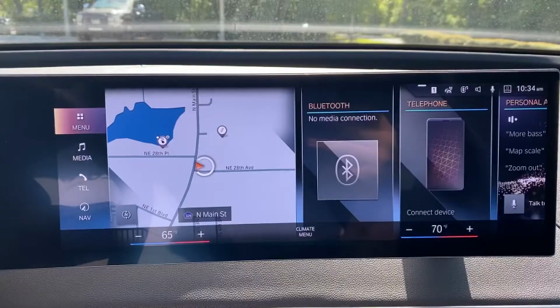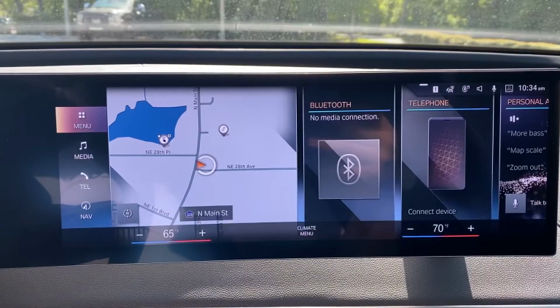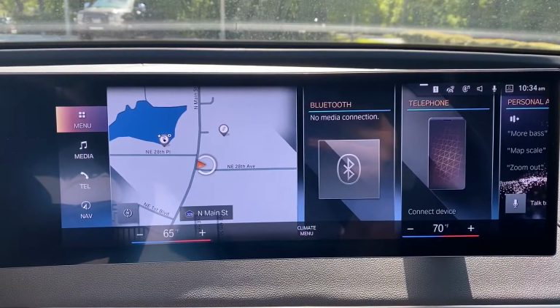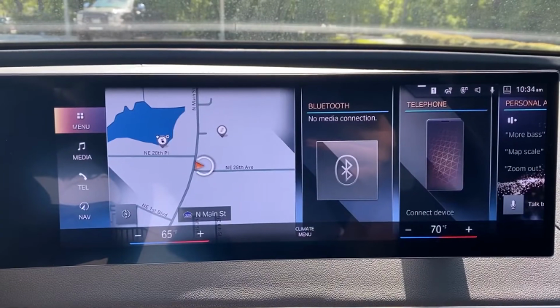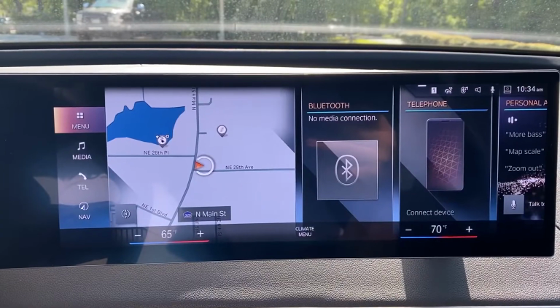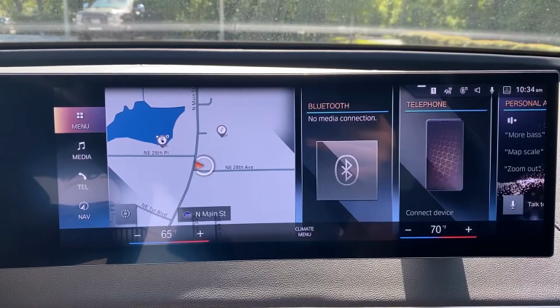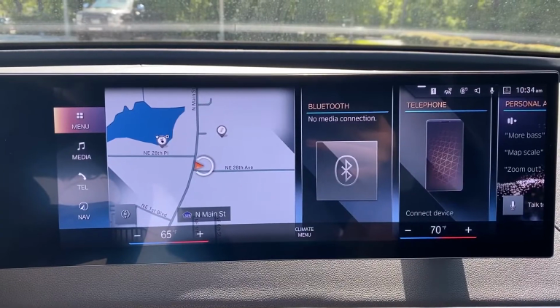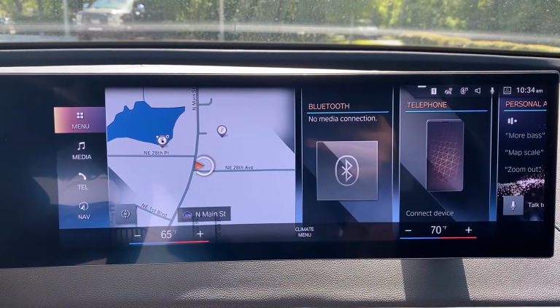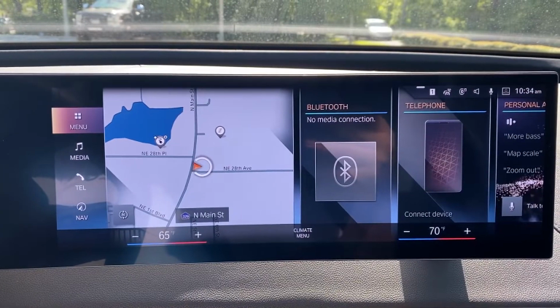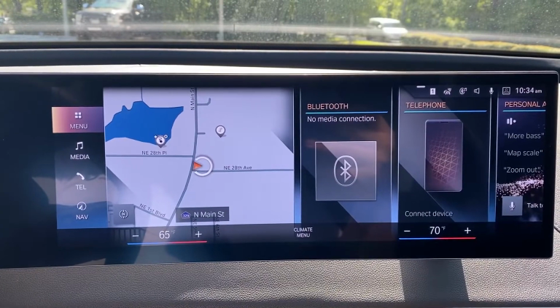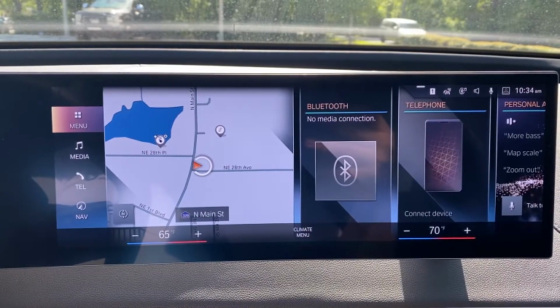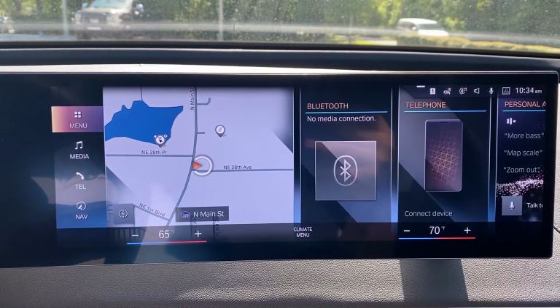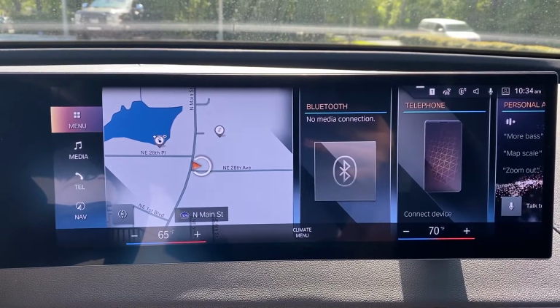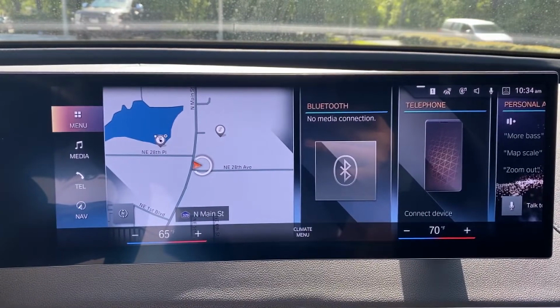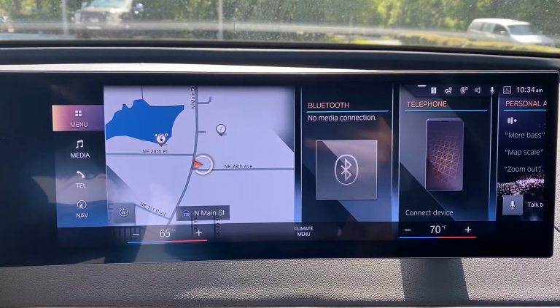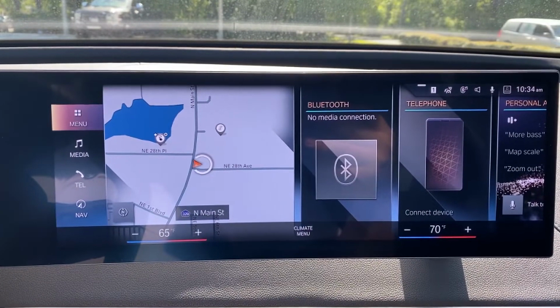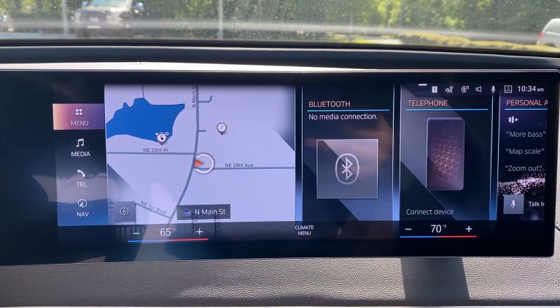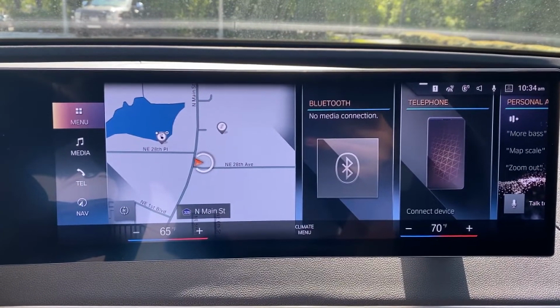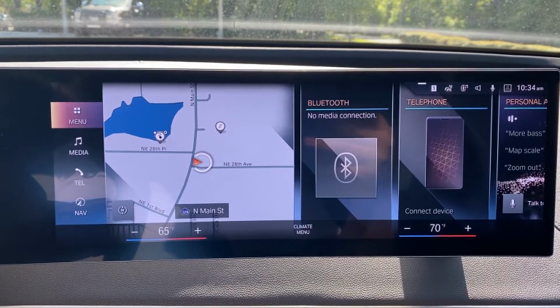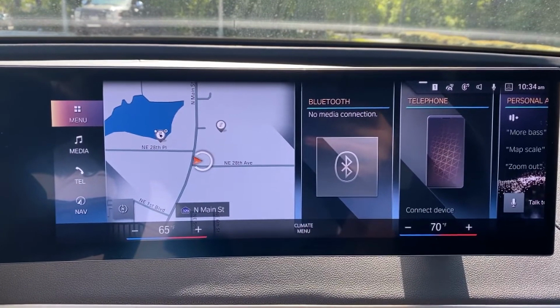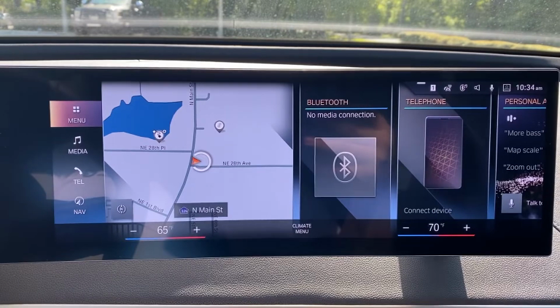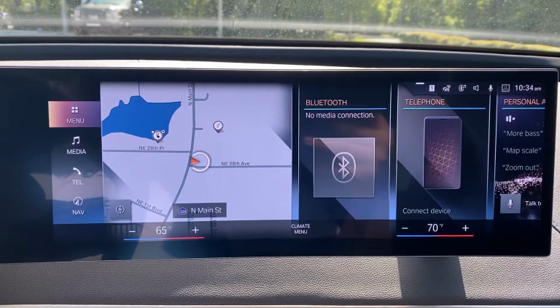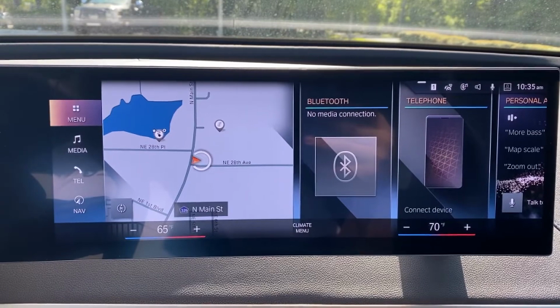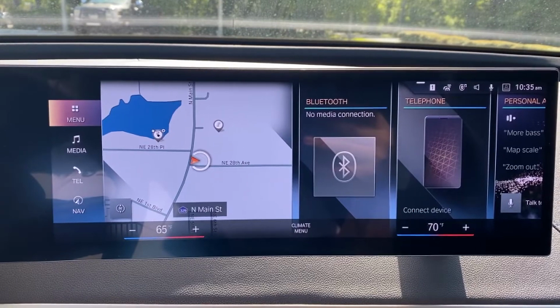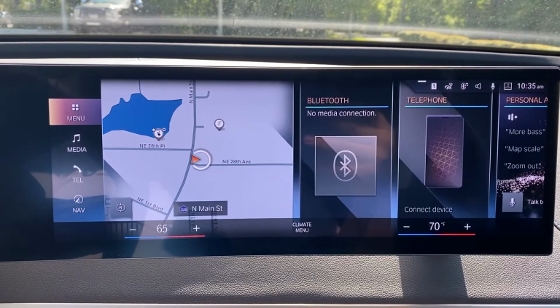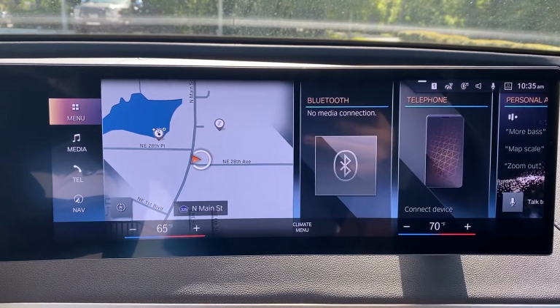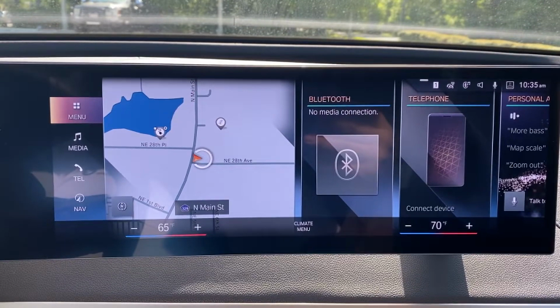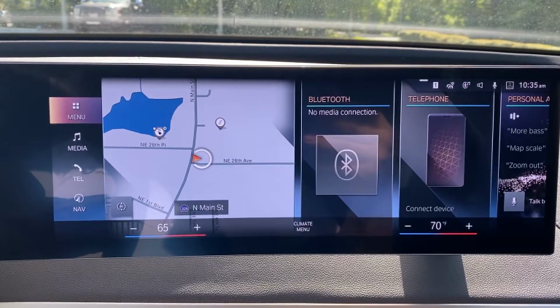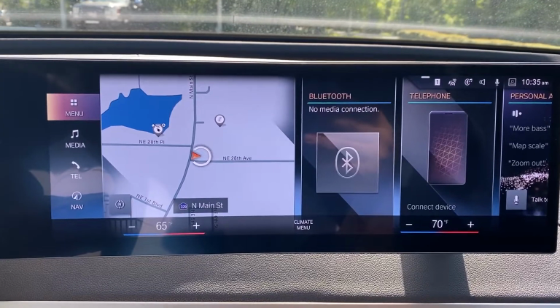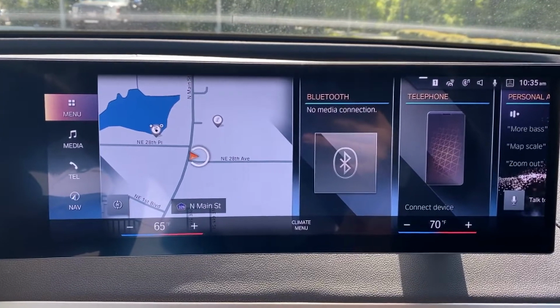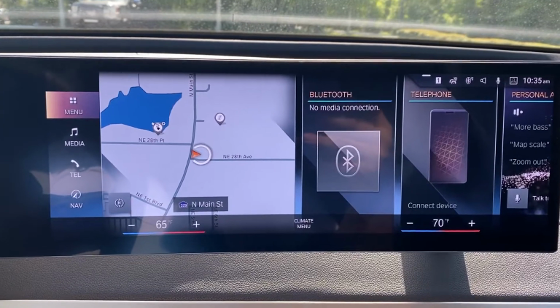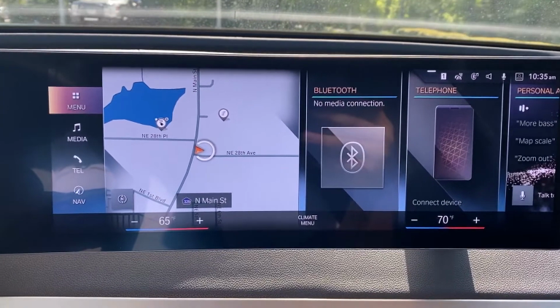Here with a brief overview of some of the camera functionality in your iX or all iDrive 8 vehicles. For this demonstration today, I've chosen our iX as it has more camera functionality than our i4 M50.